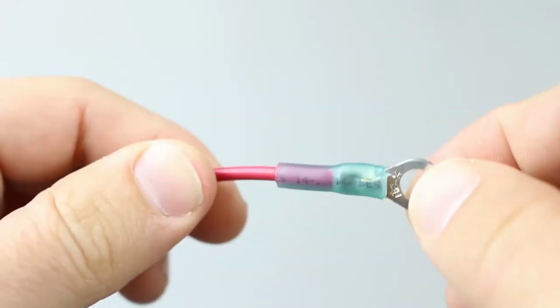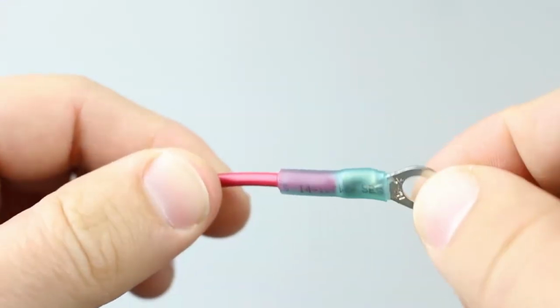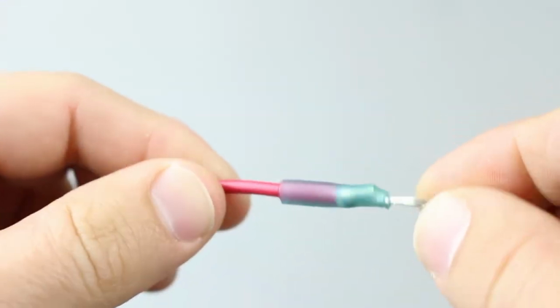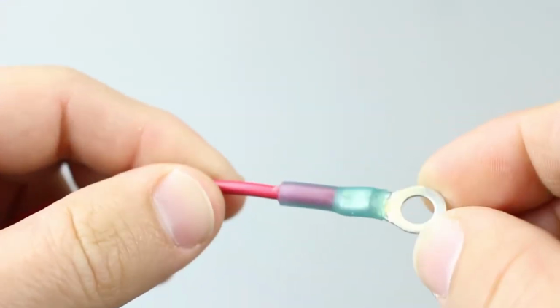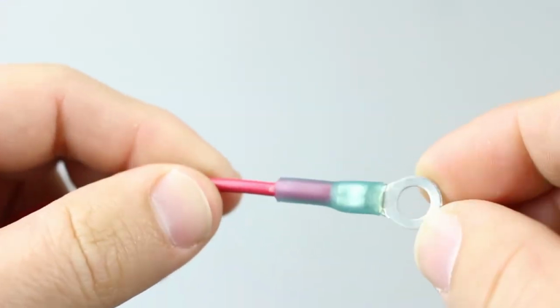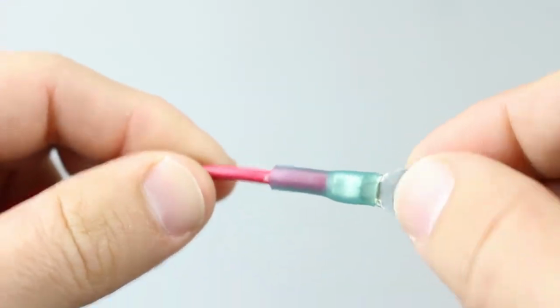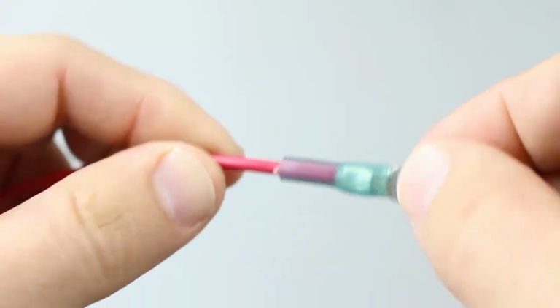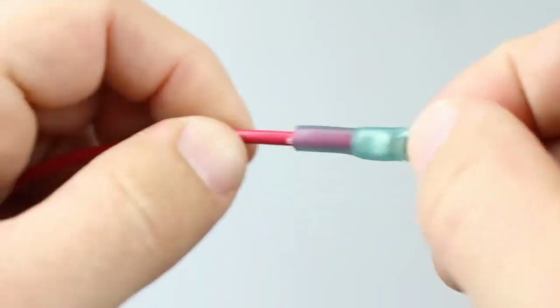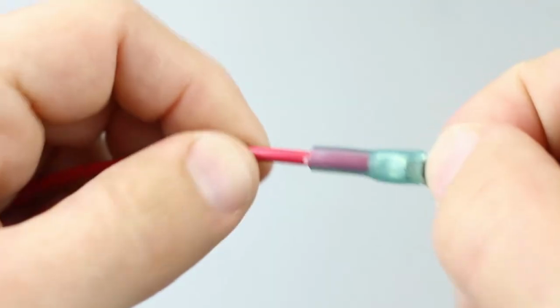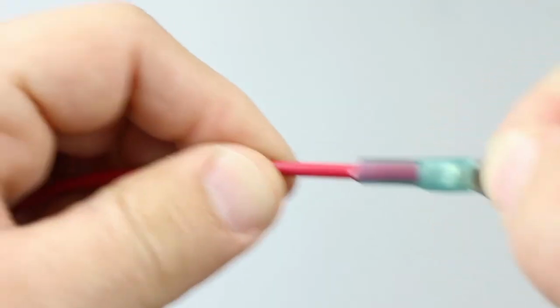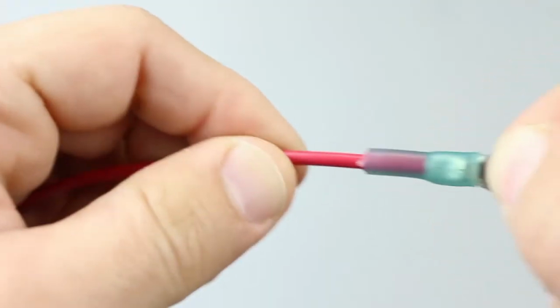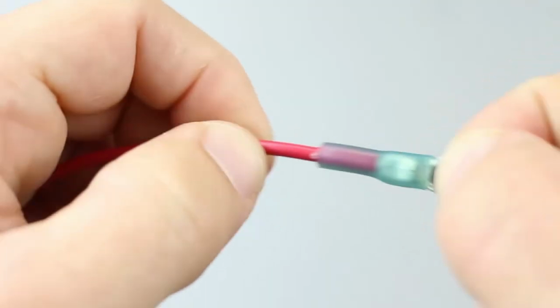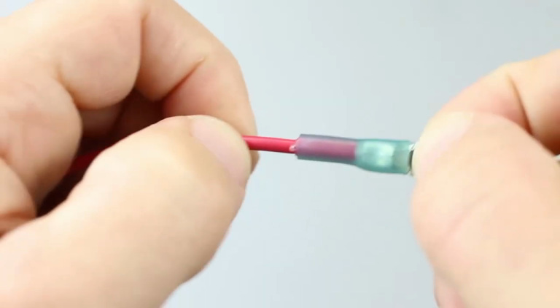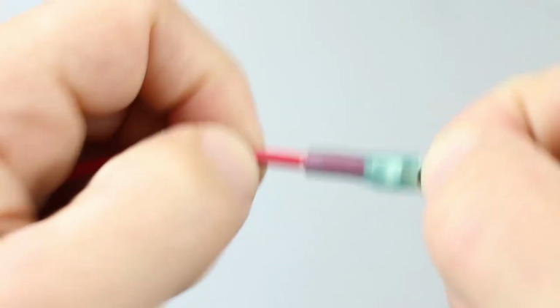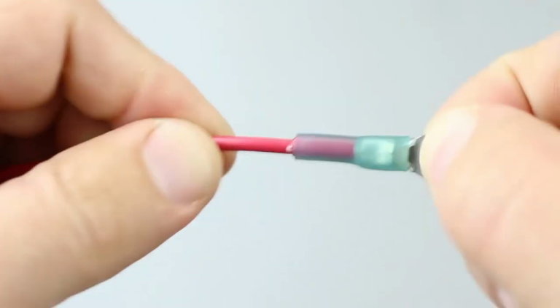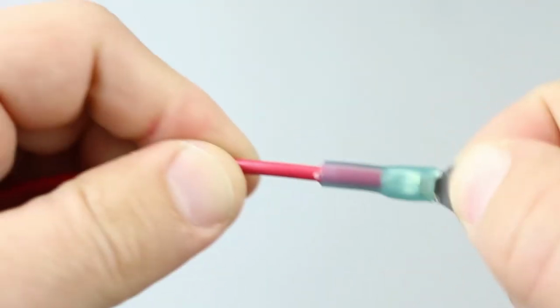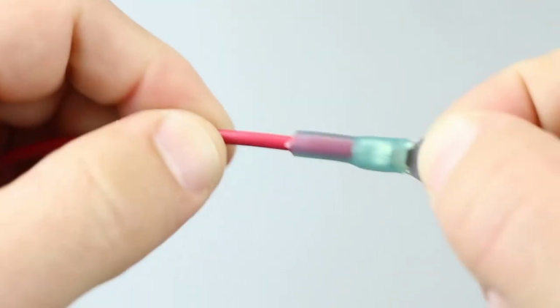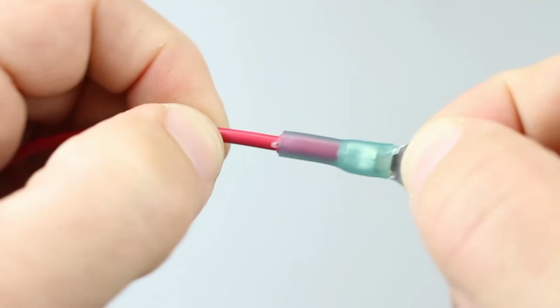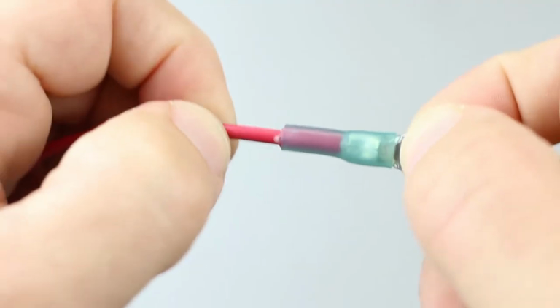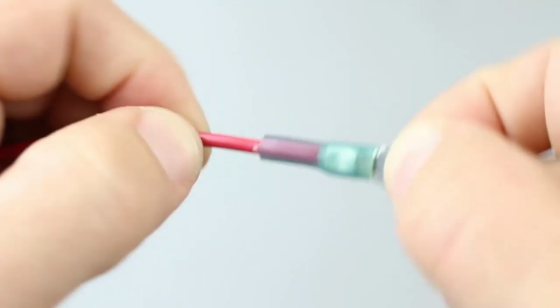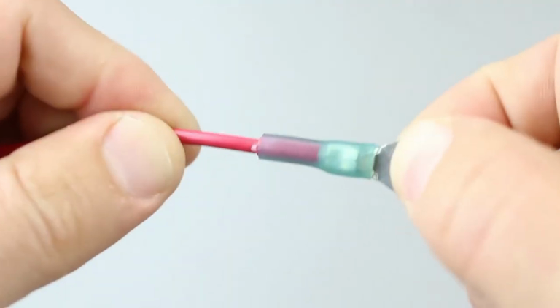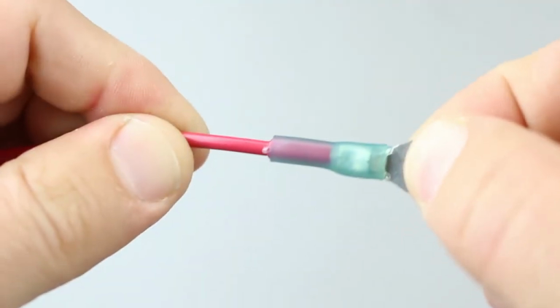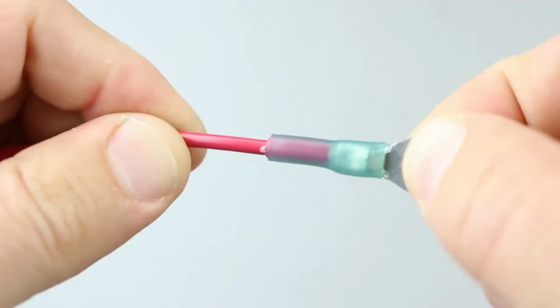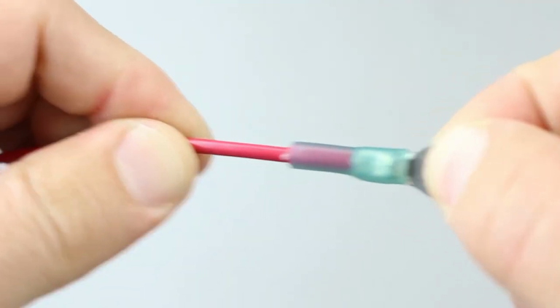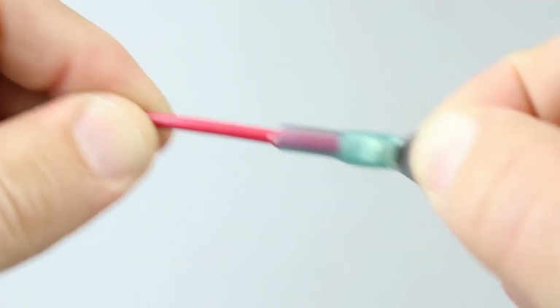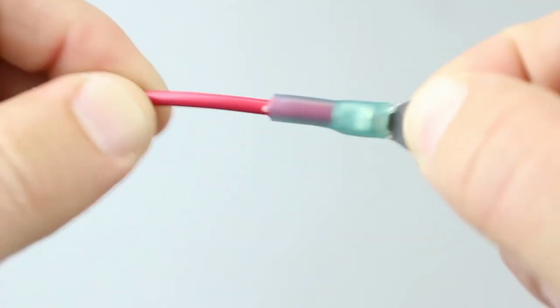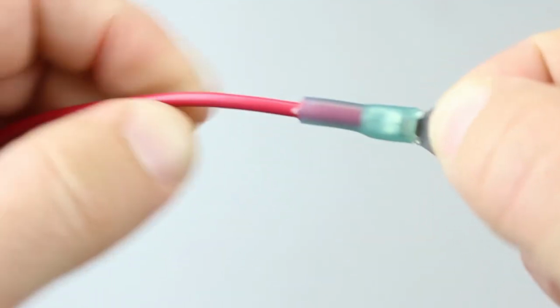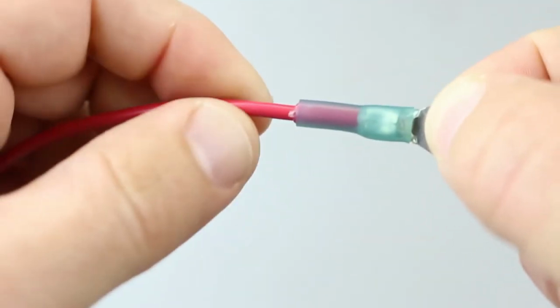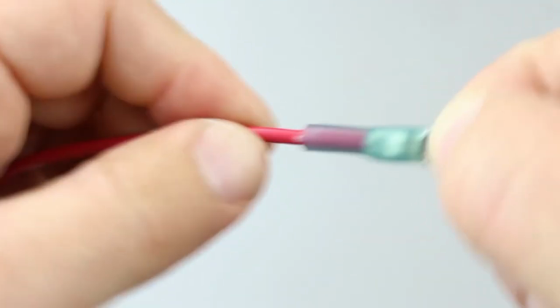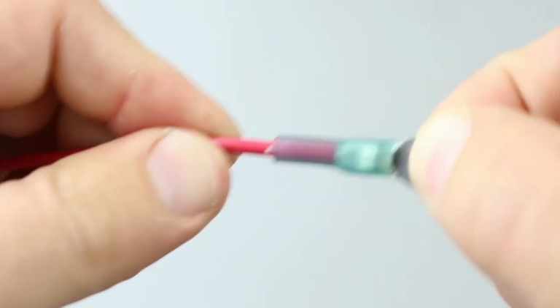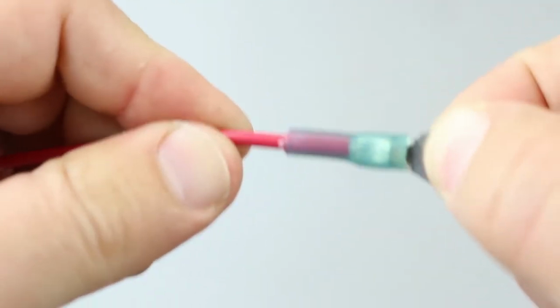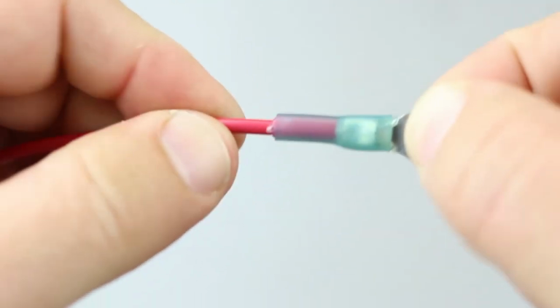All that's left is the tug test. With a gentle pull, you'll be able to tell if the crimp will hold or not.